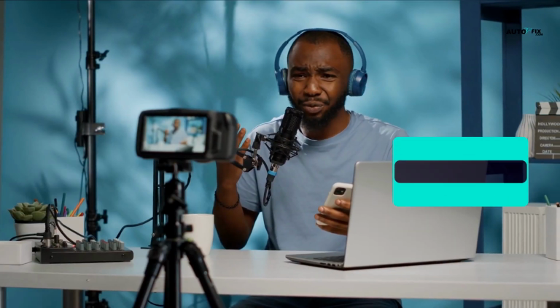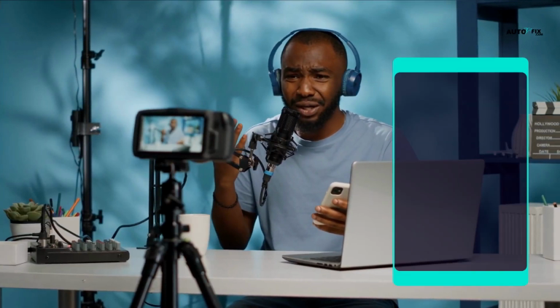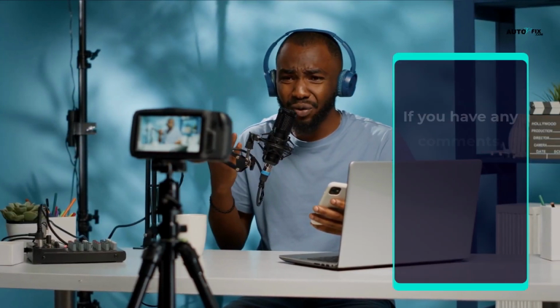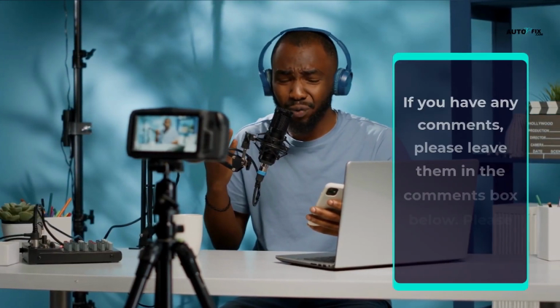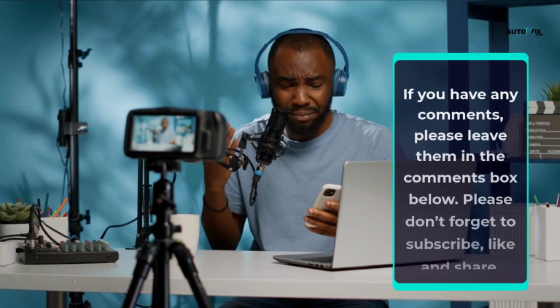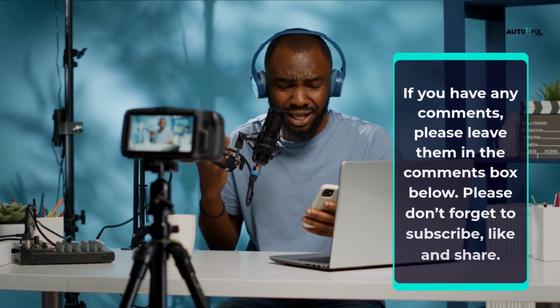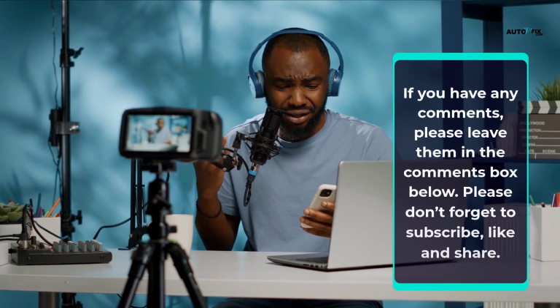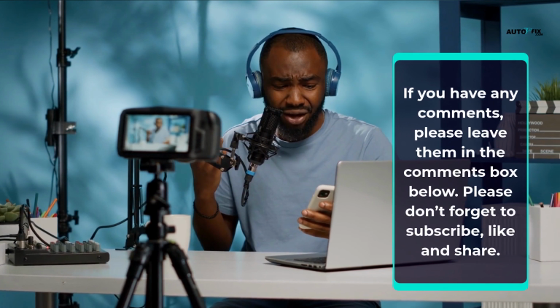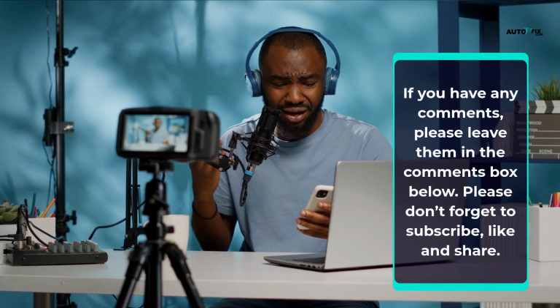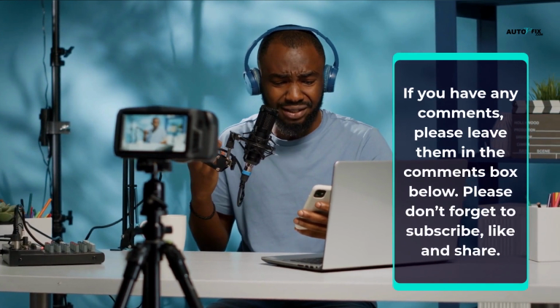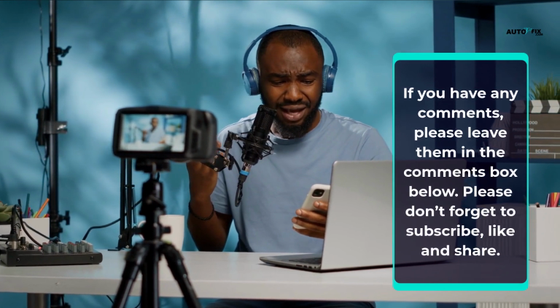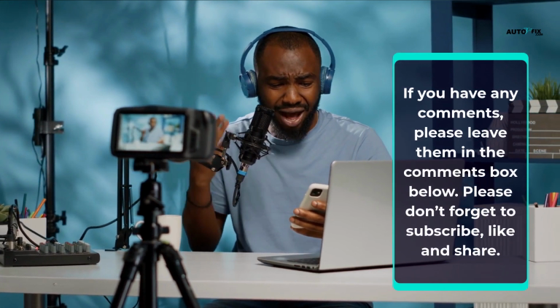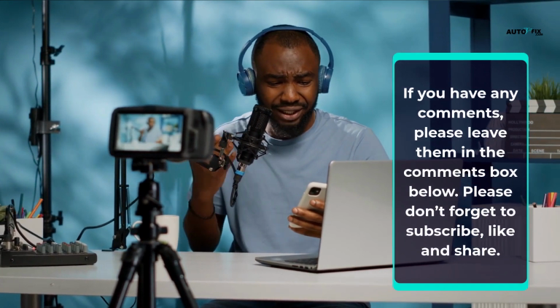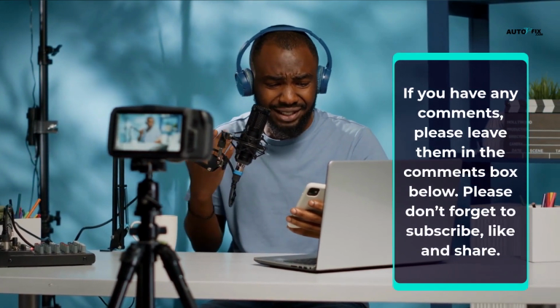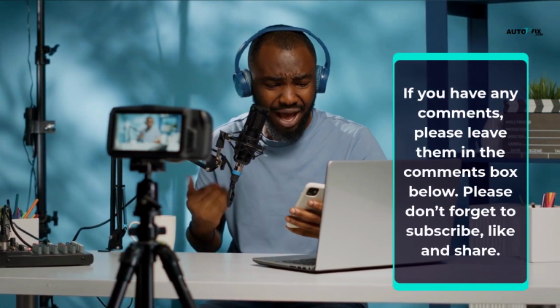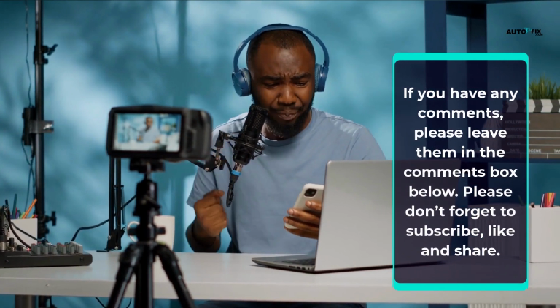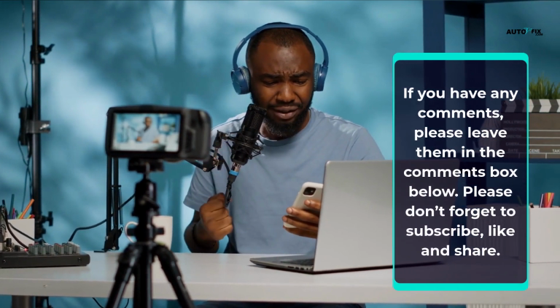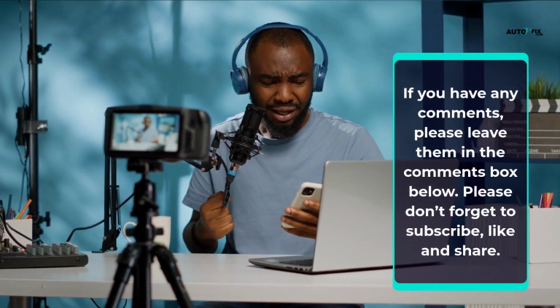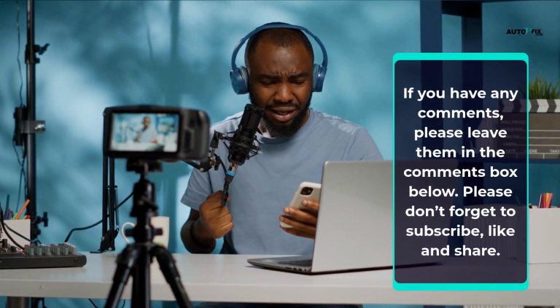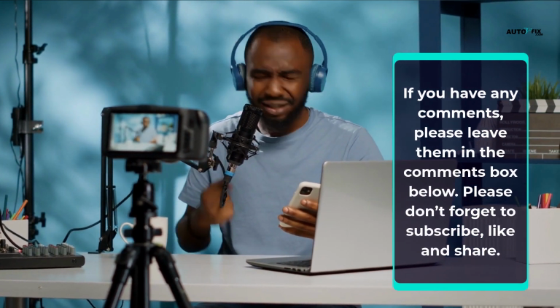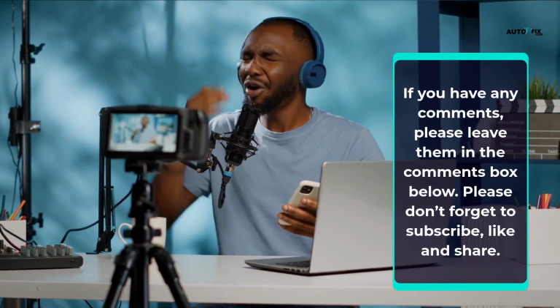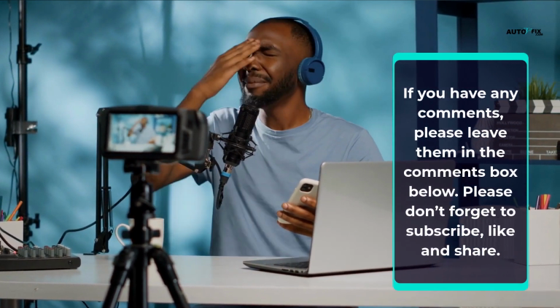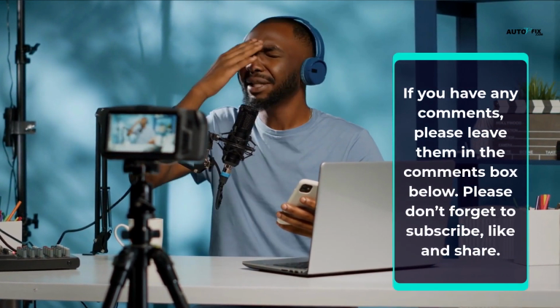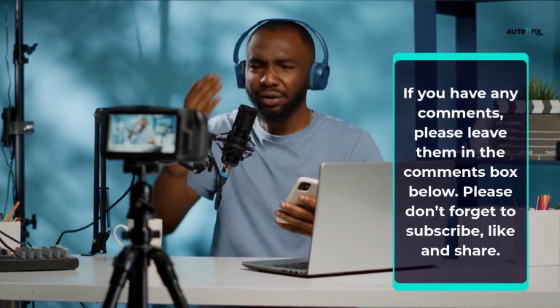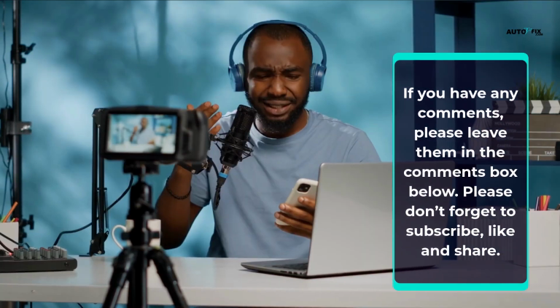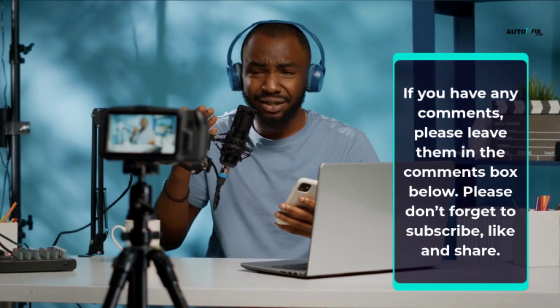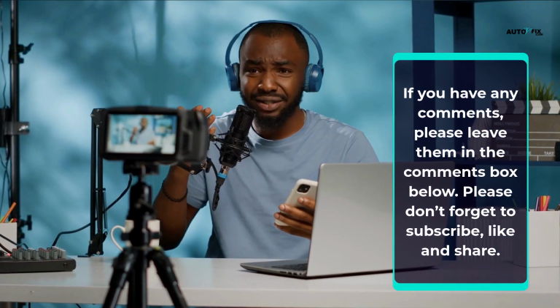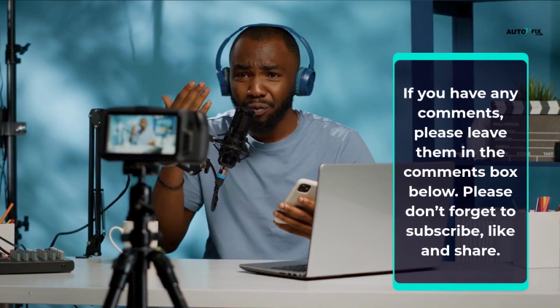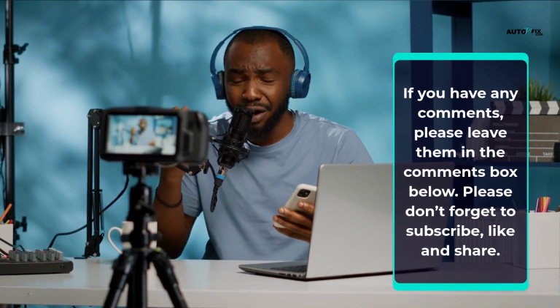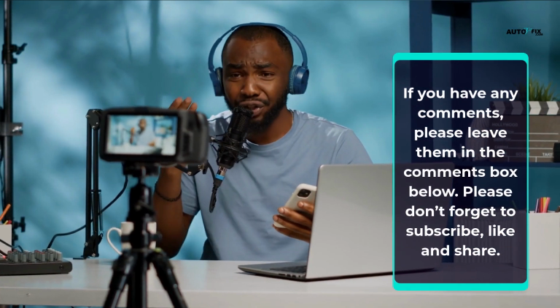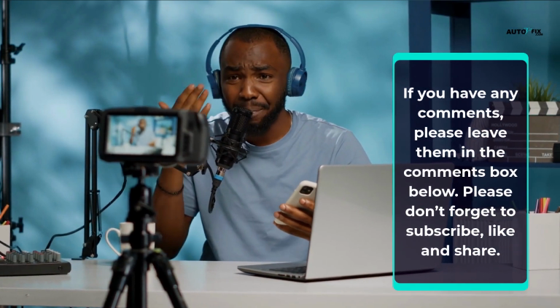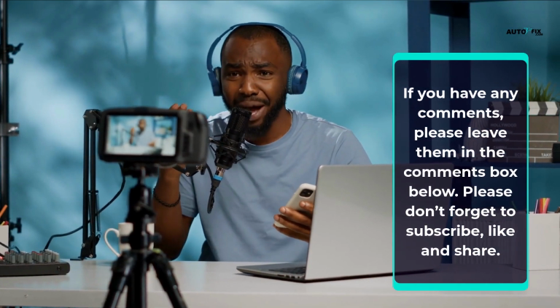If you have any comments, please leave them in the comments box below. Please don't forget to subscribe, like and share.